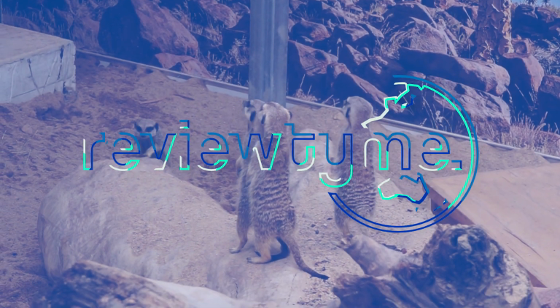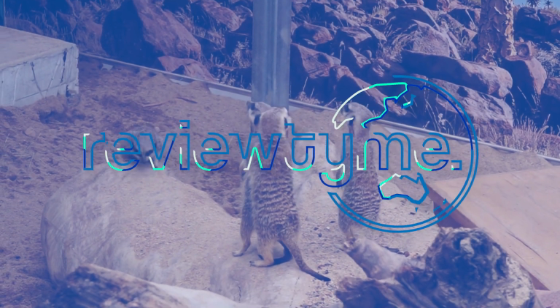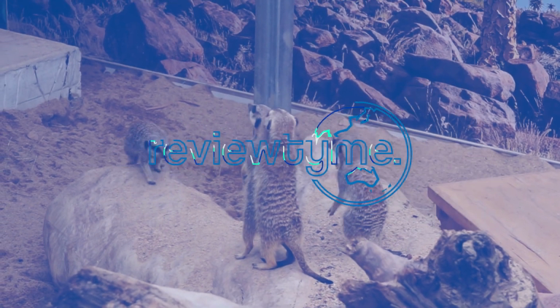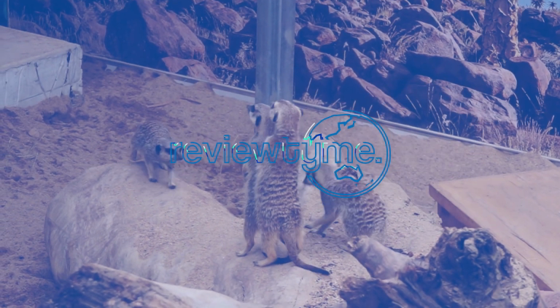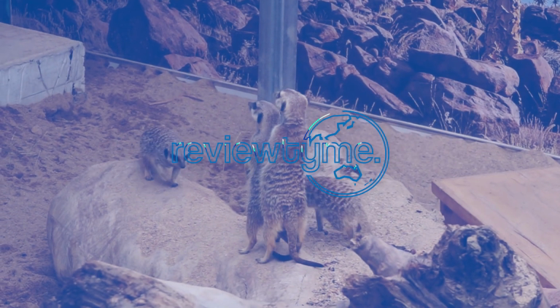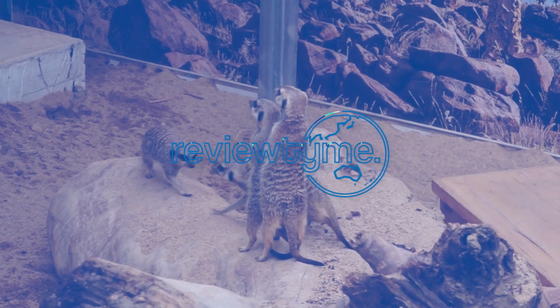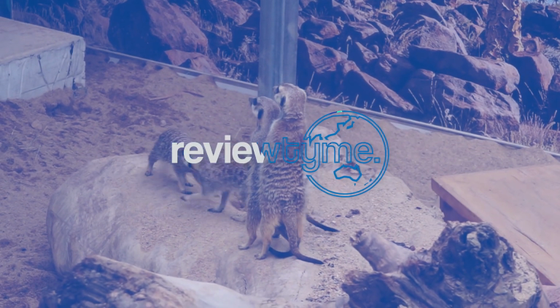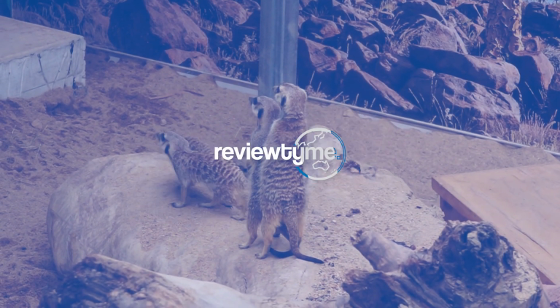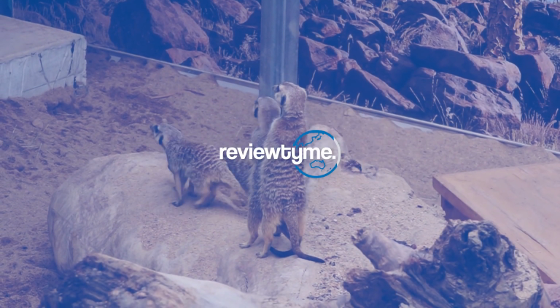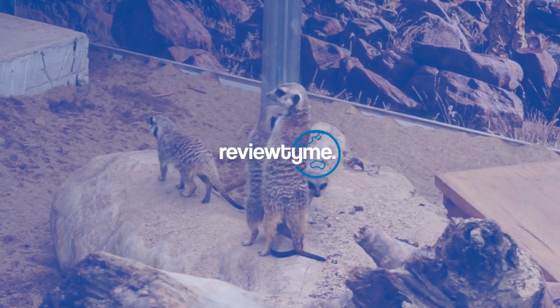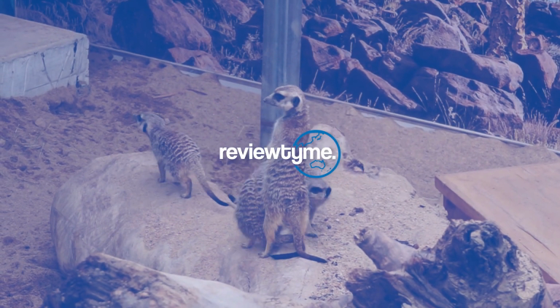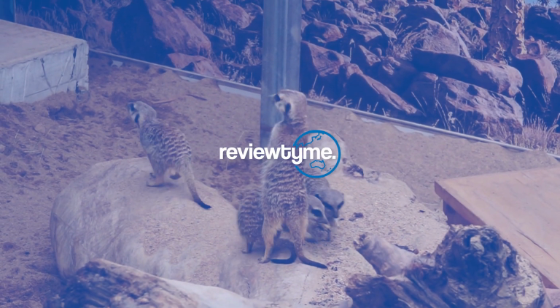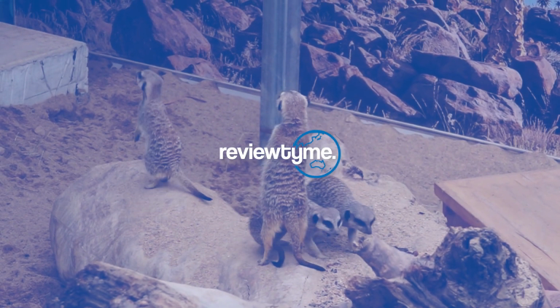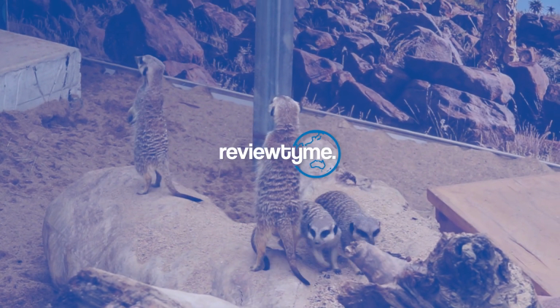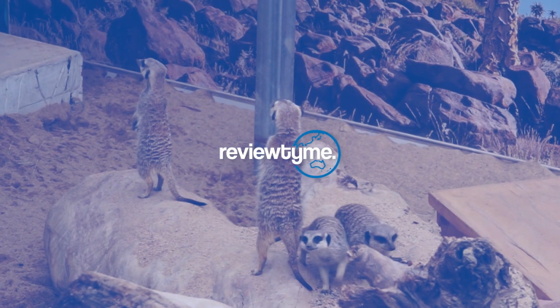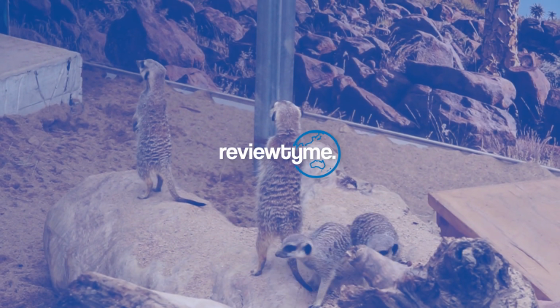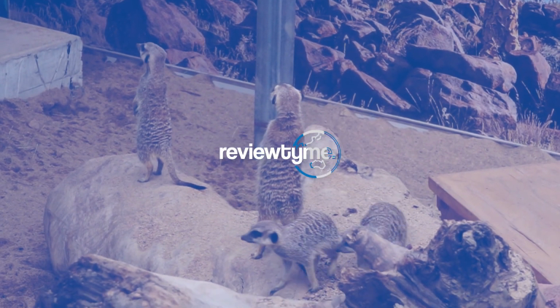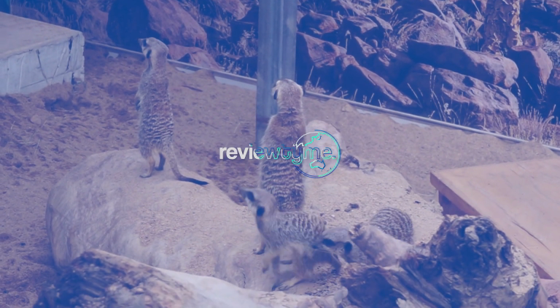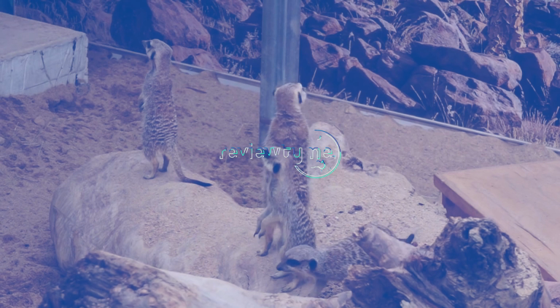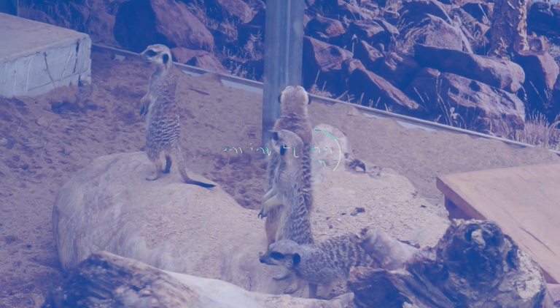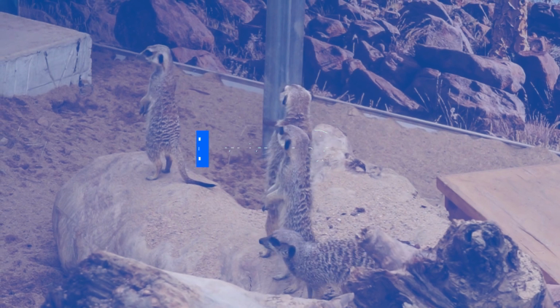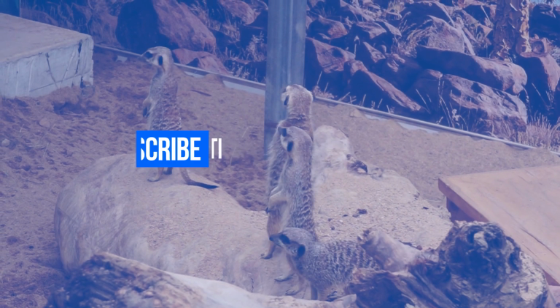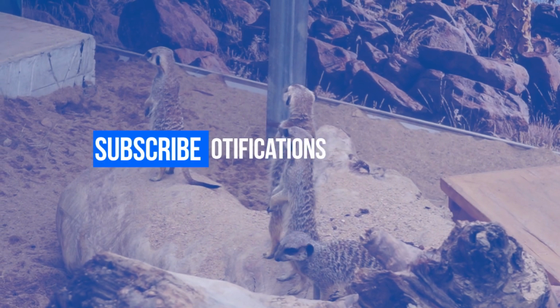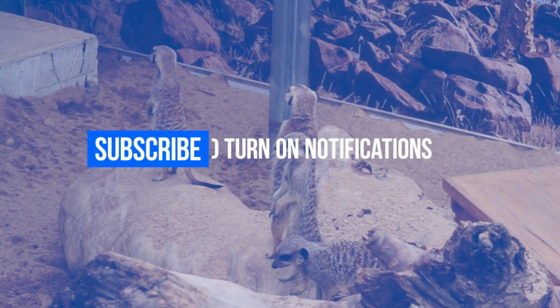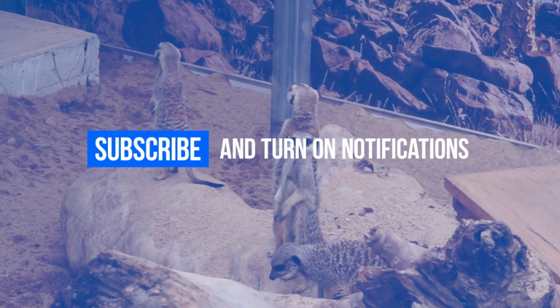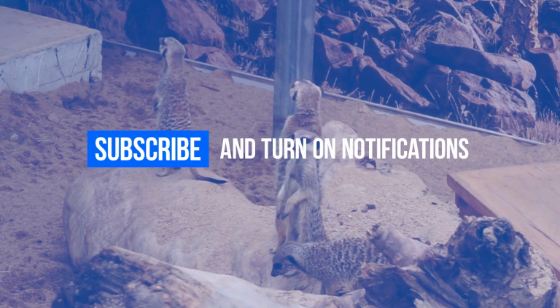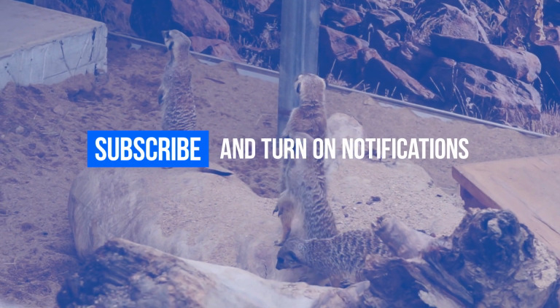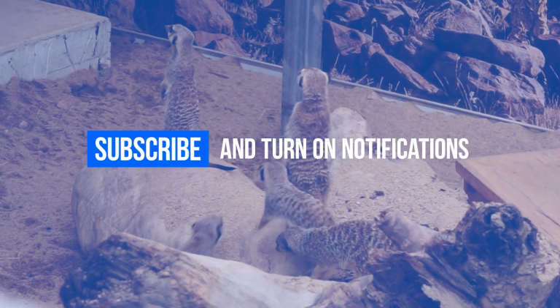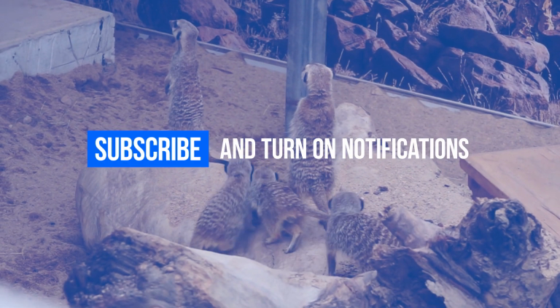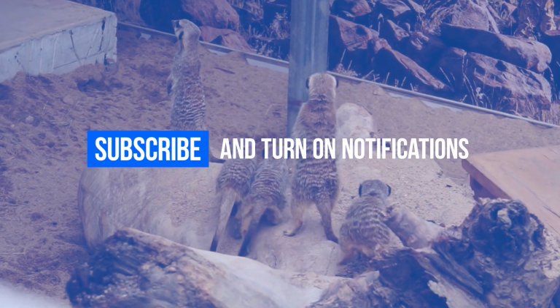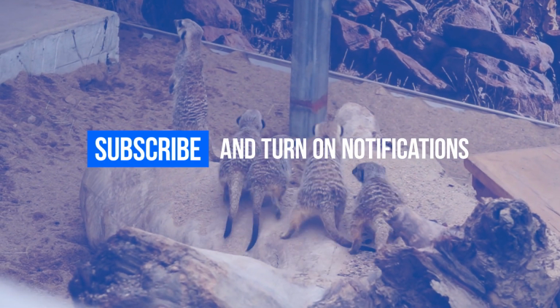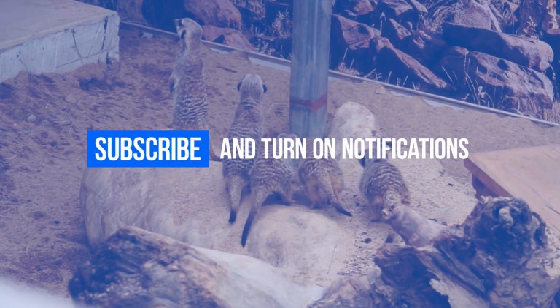Review Time is the home for all things theme parks. Stay up to date with our content by subscribing and turning on notifications.